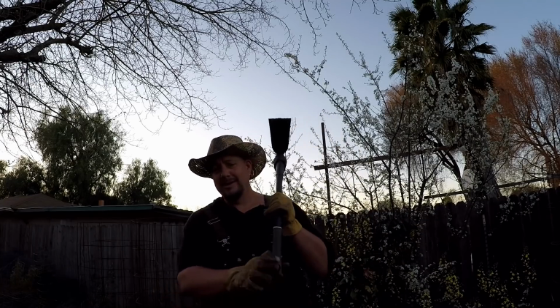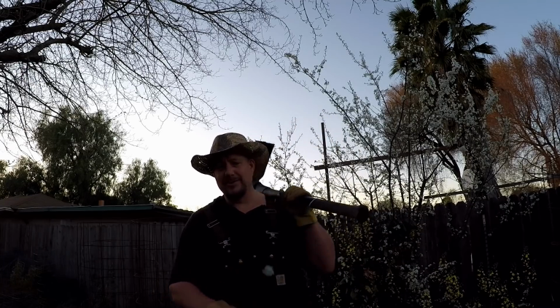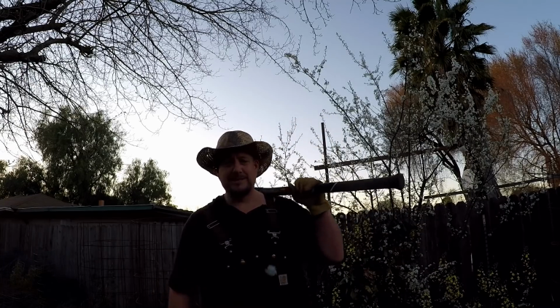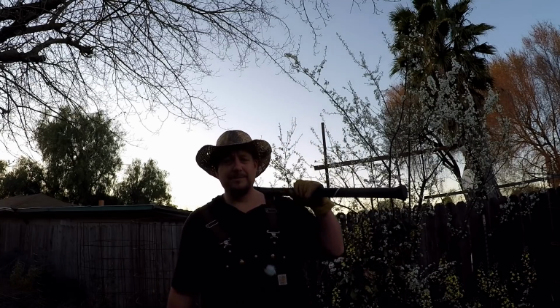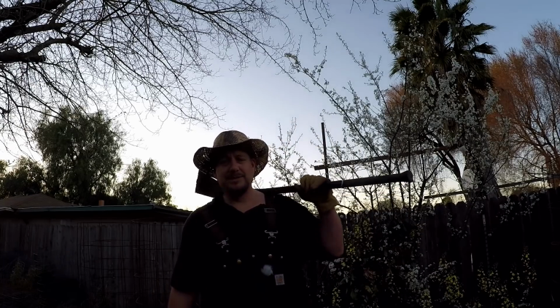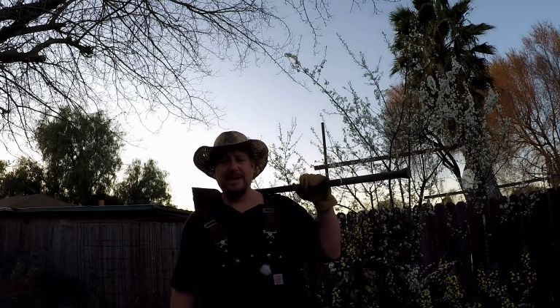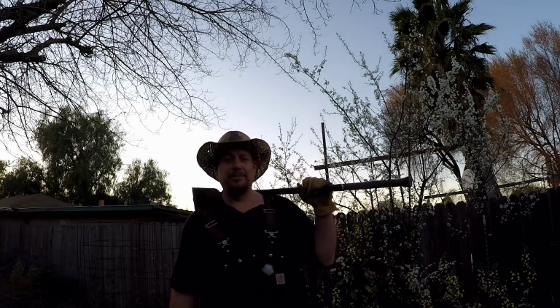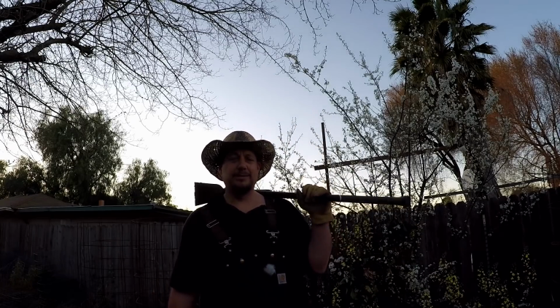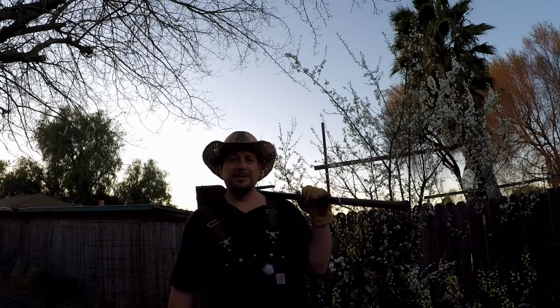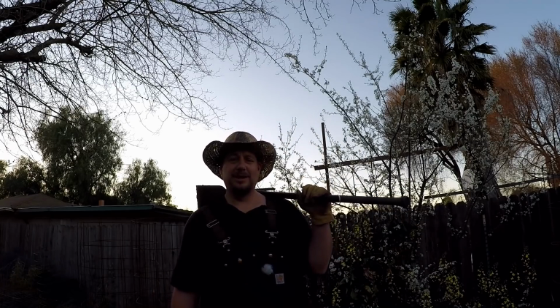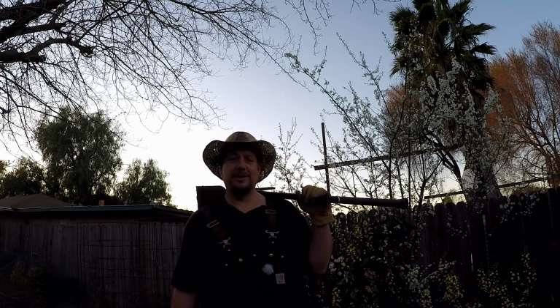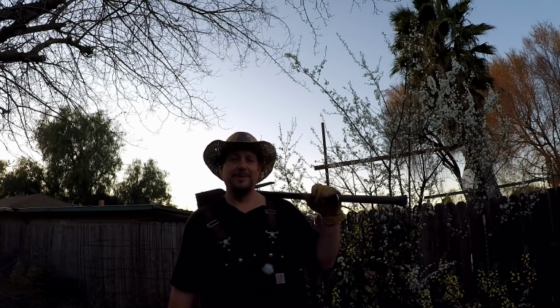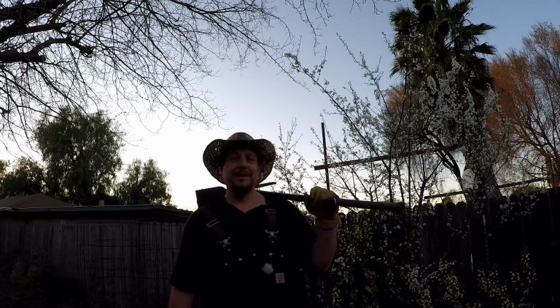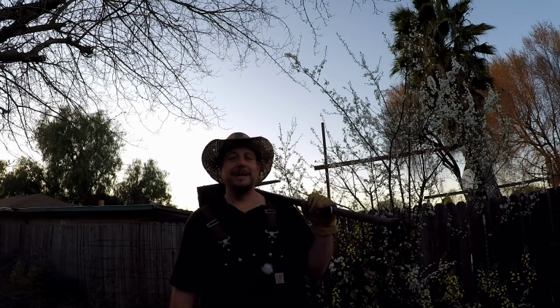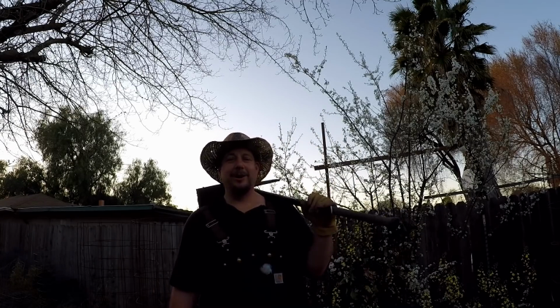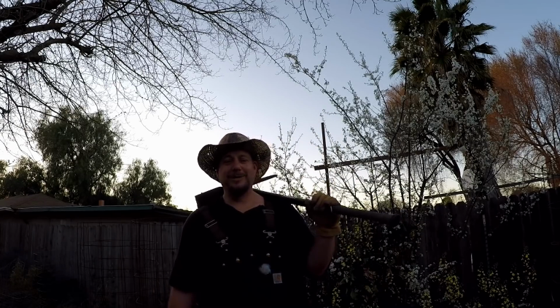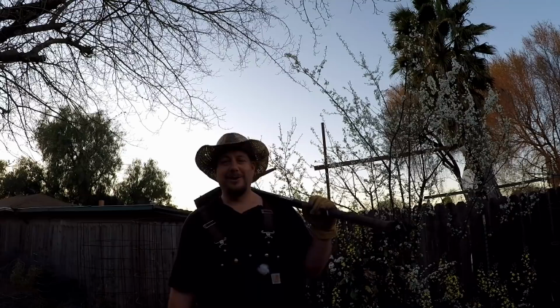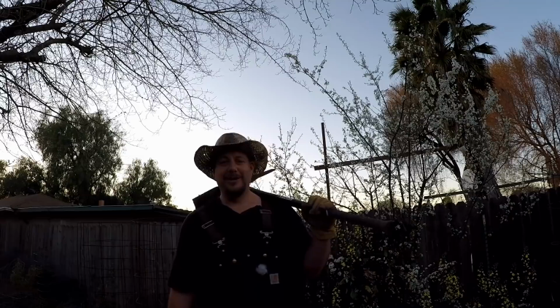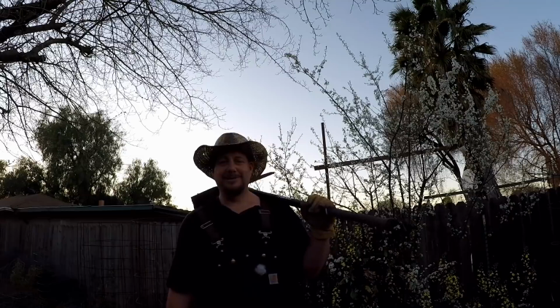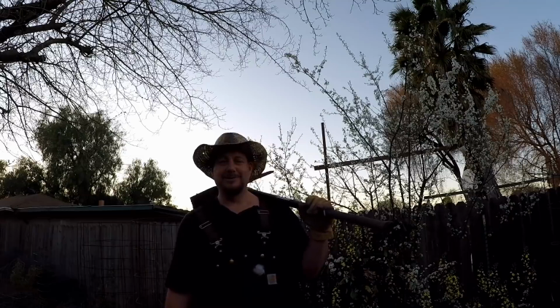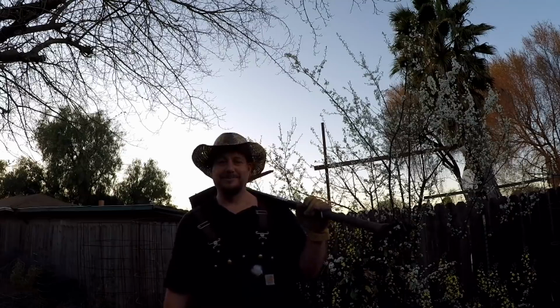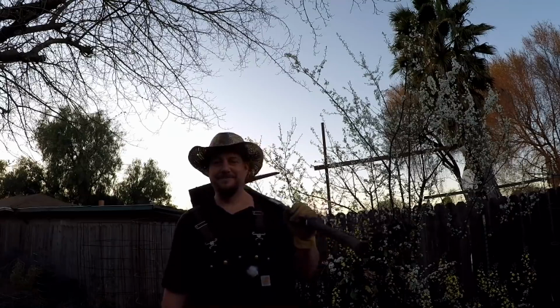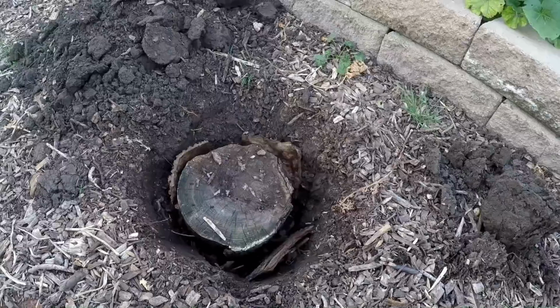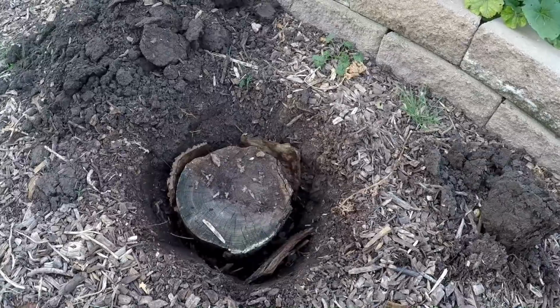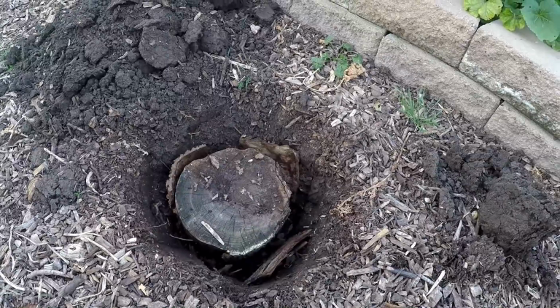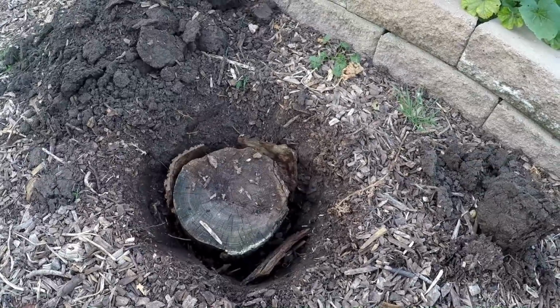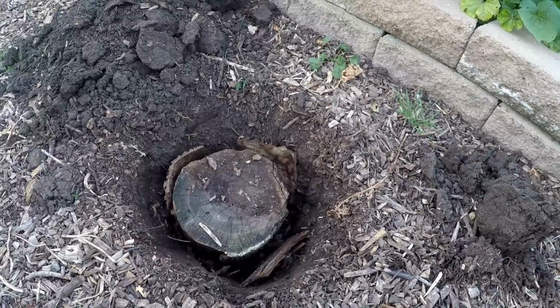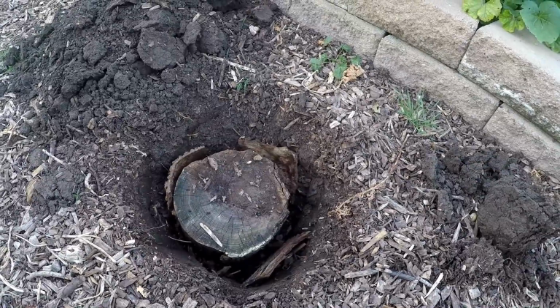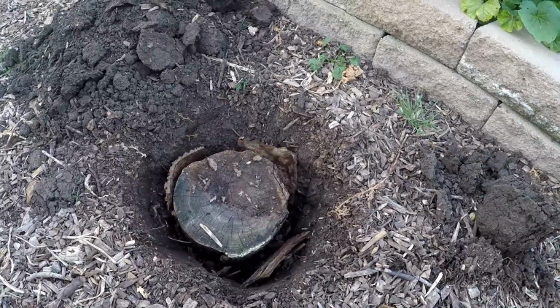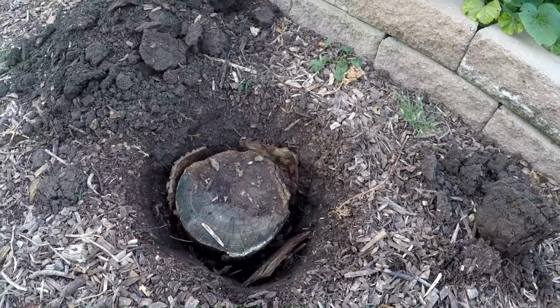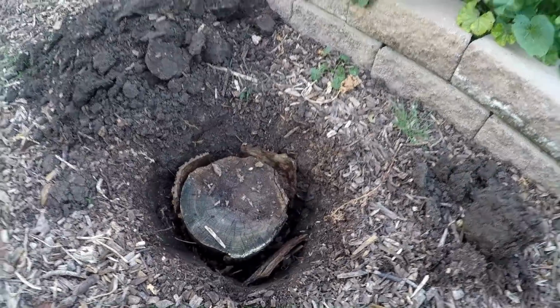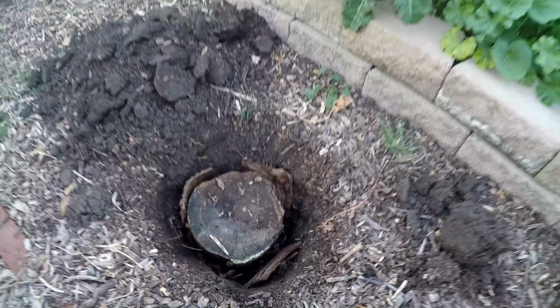Until next time, this is Dan from plantabundance.com. Take care, I'll be talking to you again soon. And here's another big old stump!